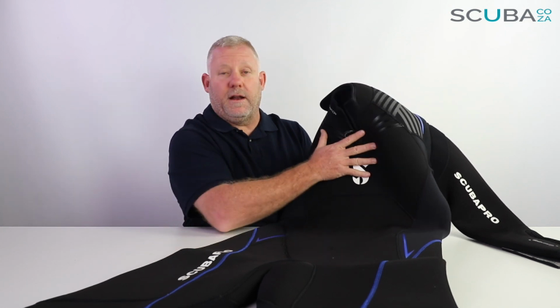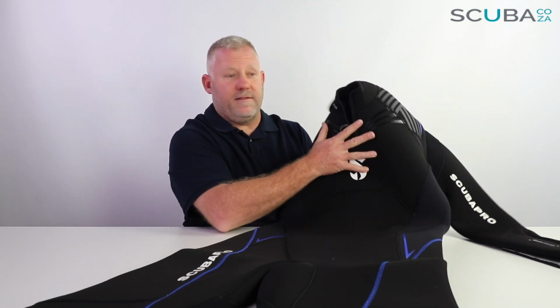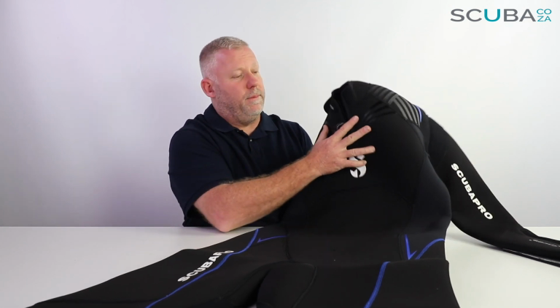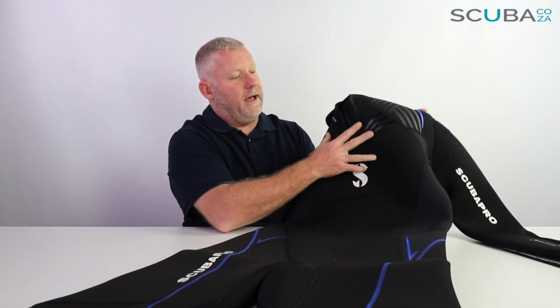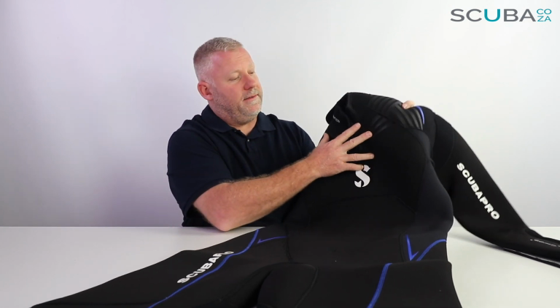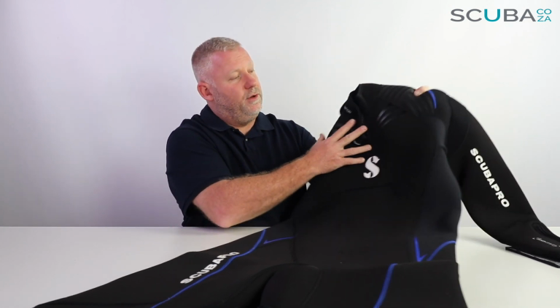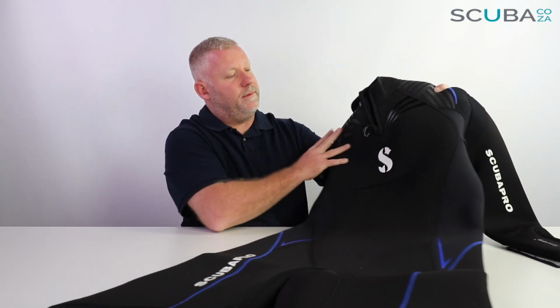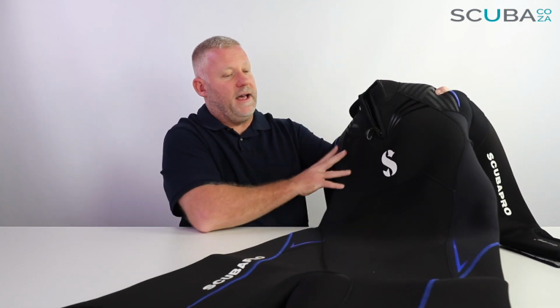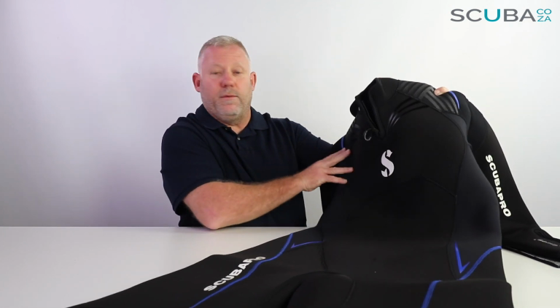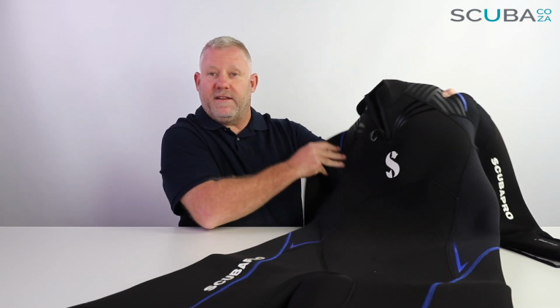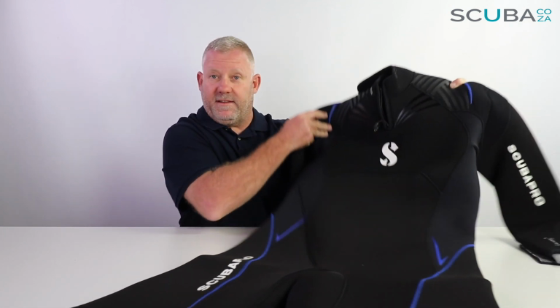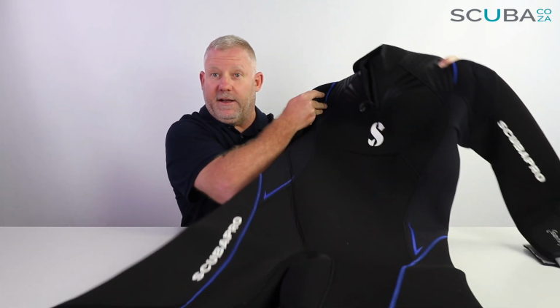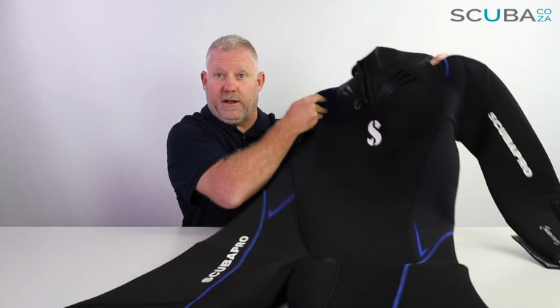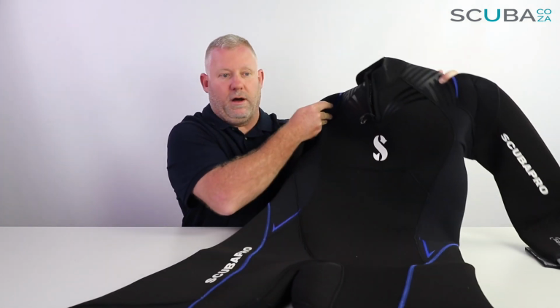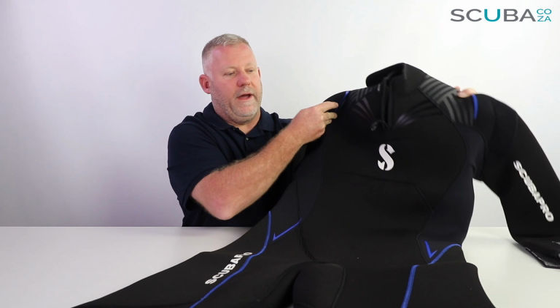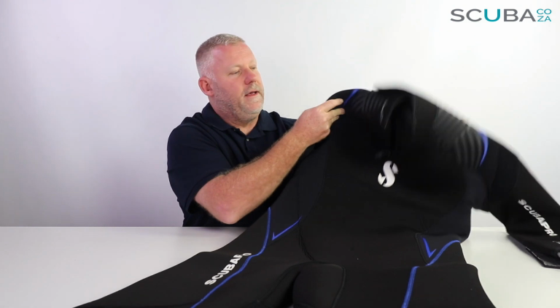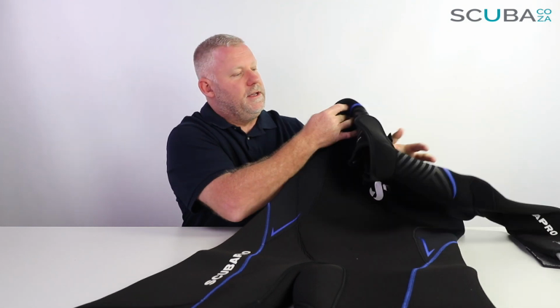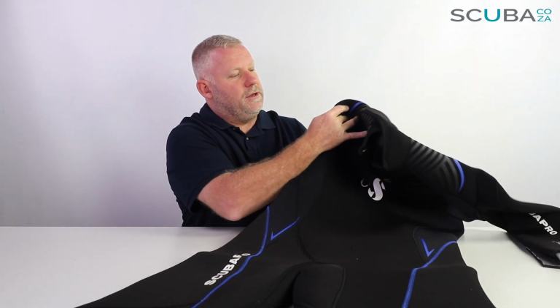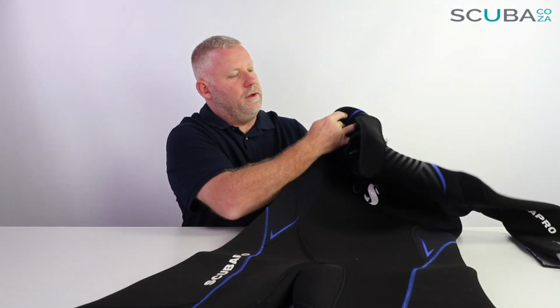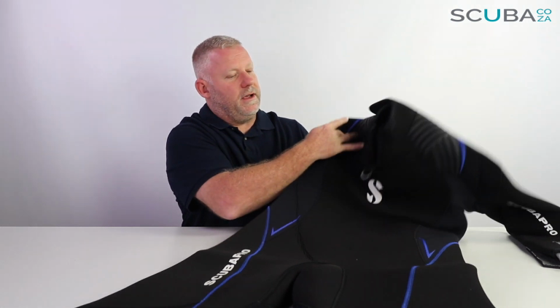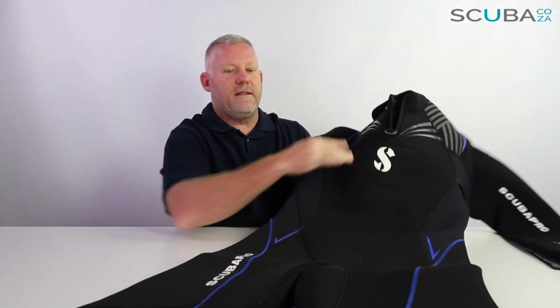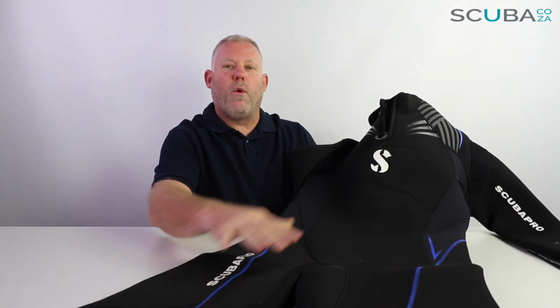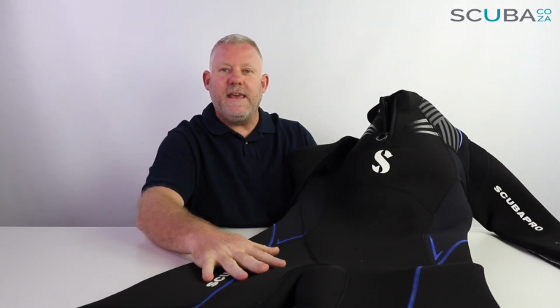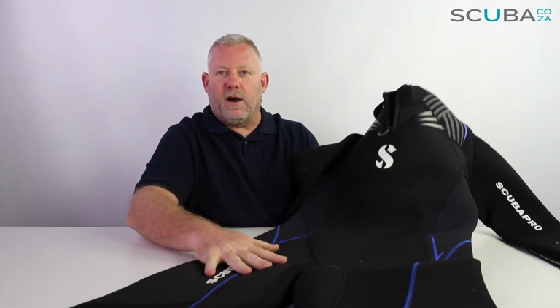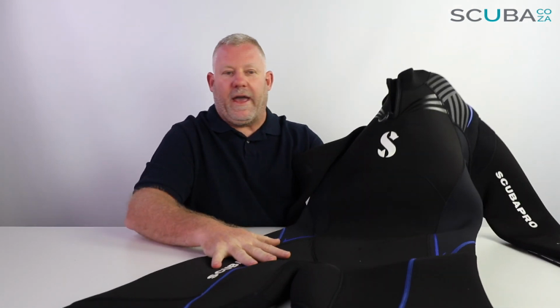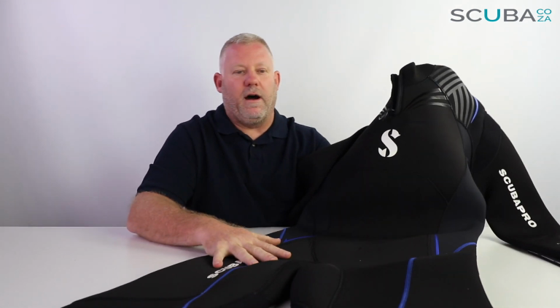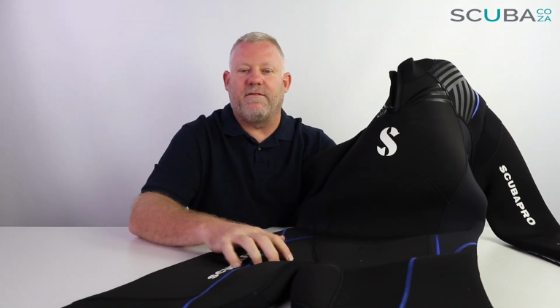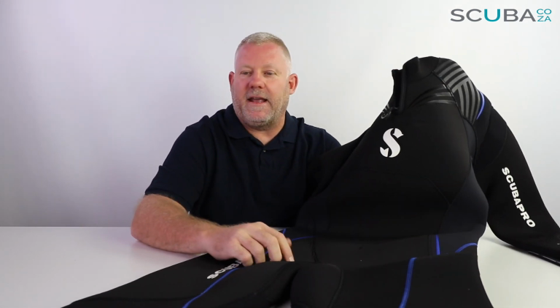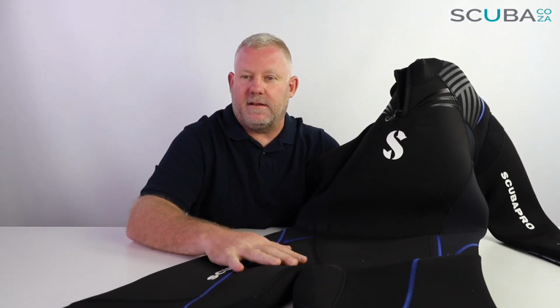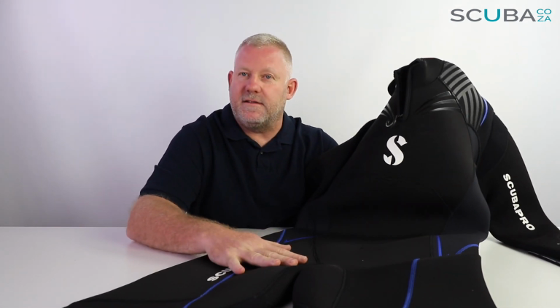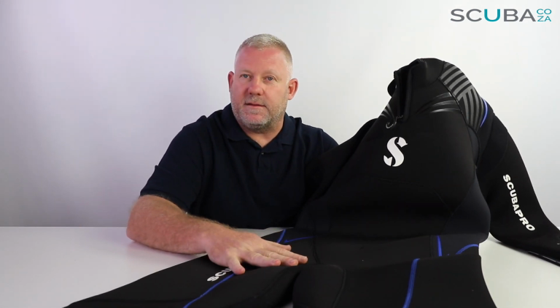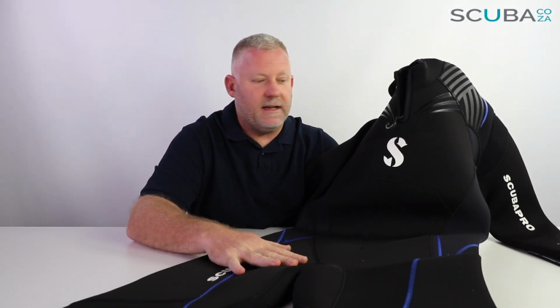ScubaPro specifically is going a long way to look at the more eco-friendly way of making their suits.